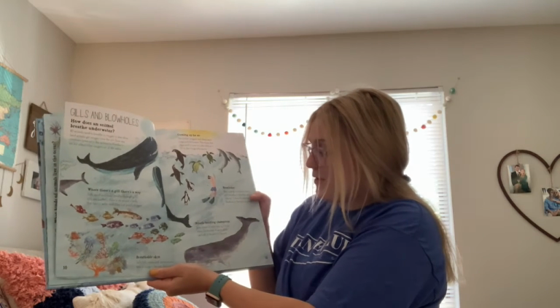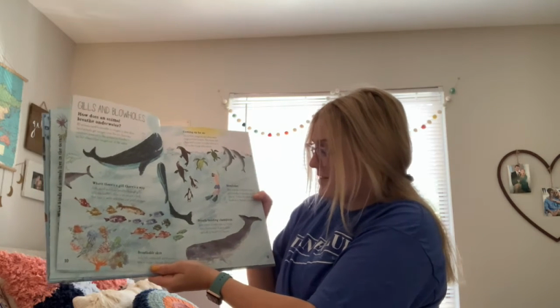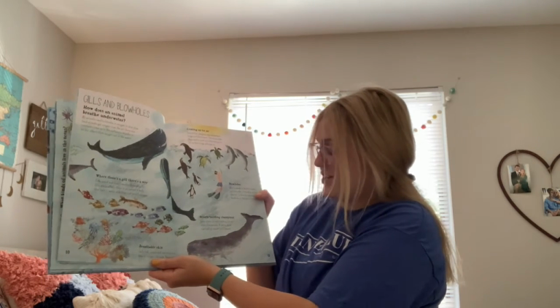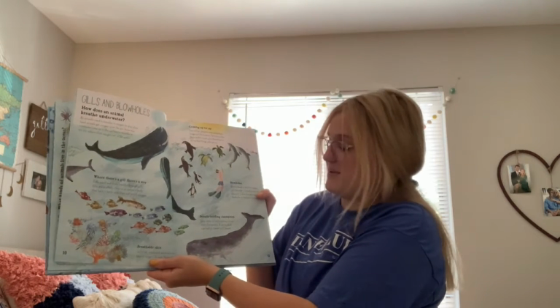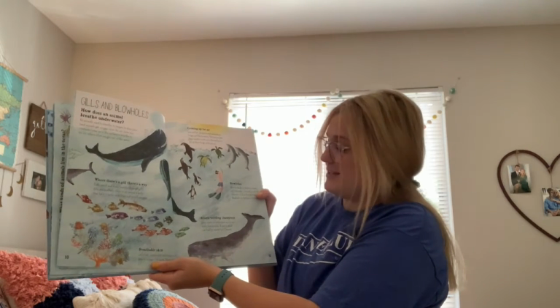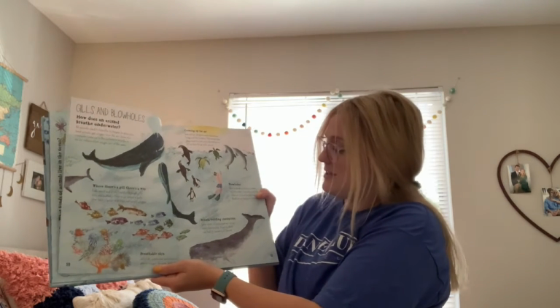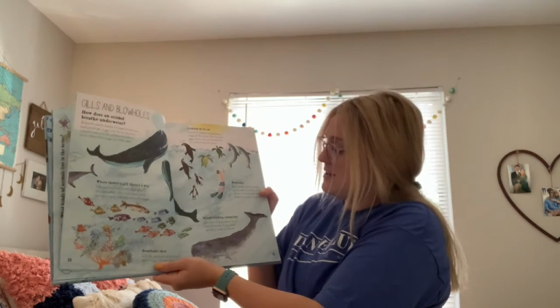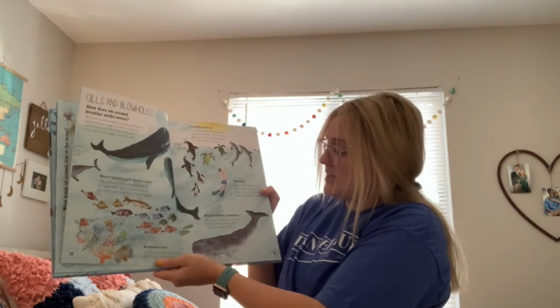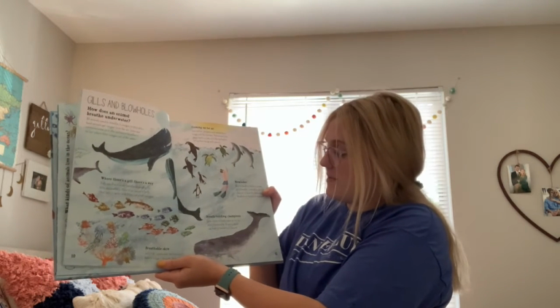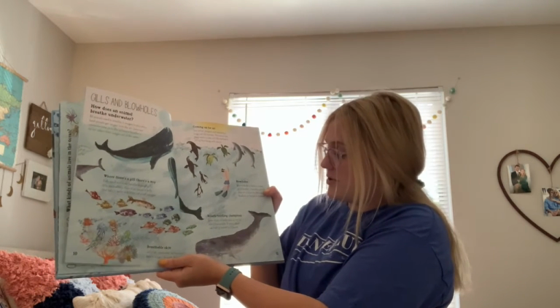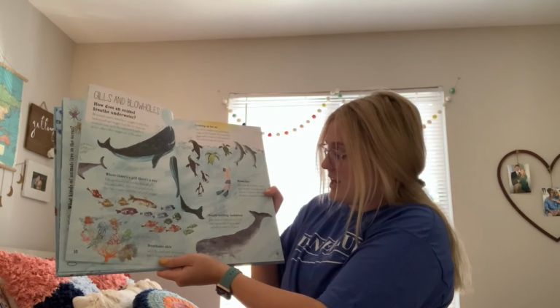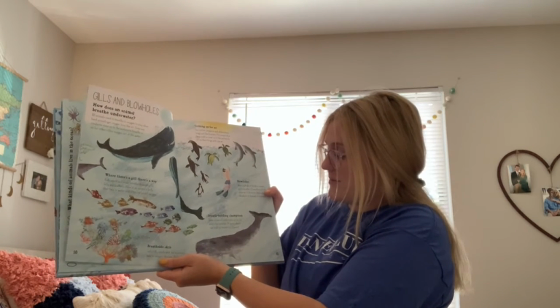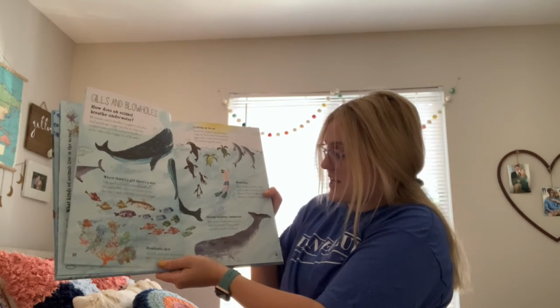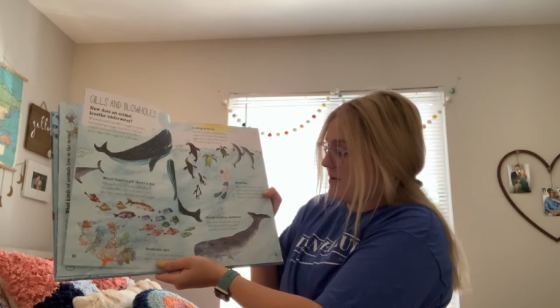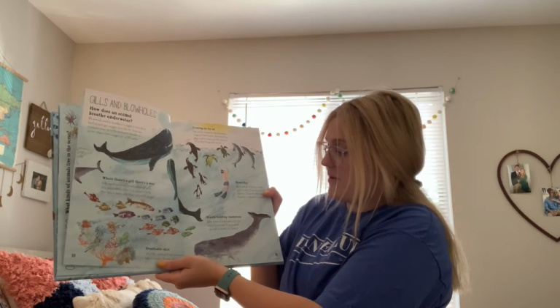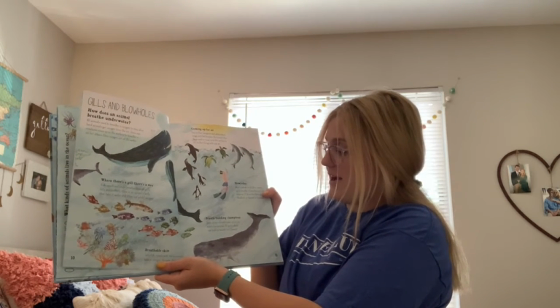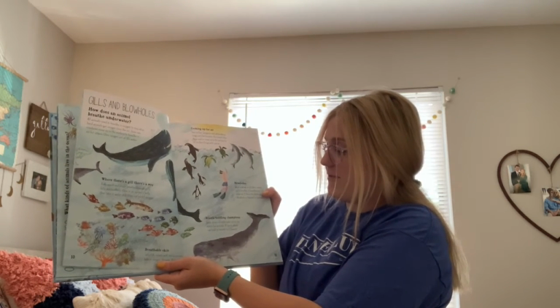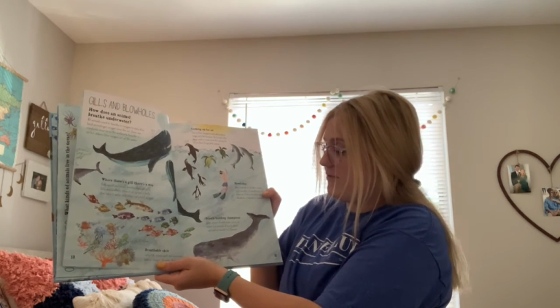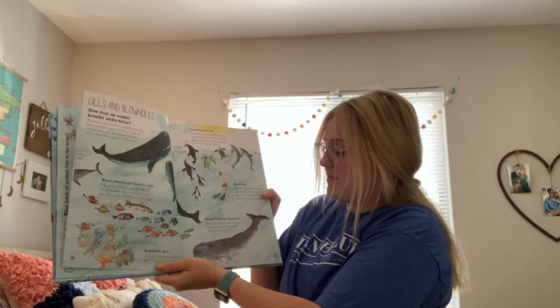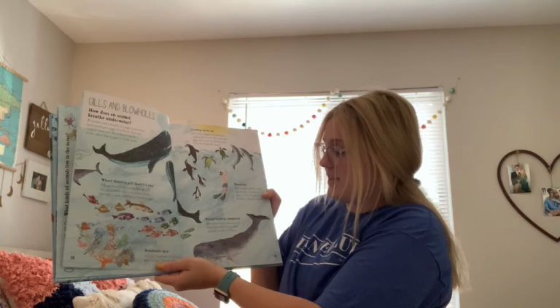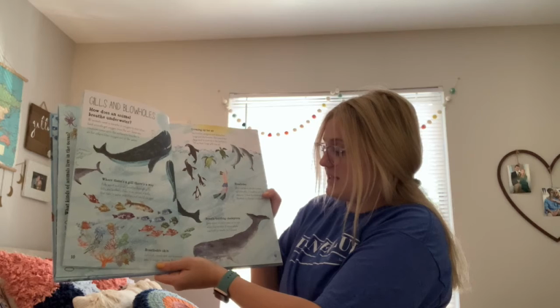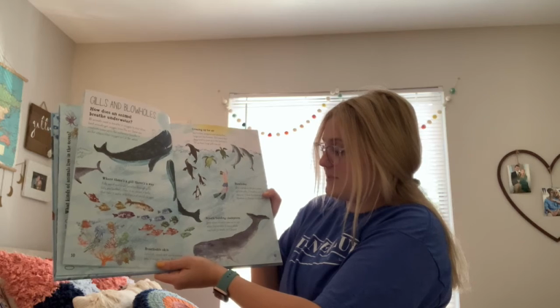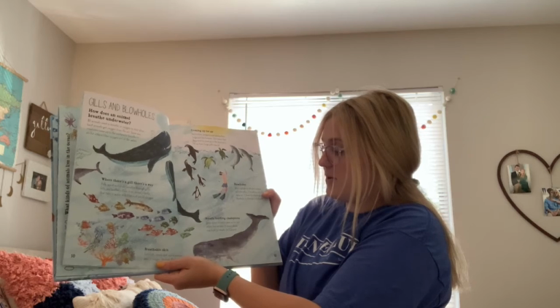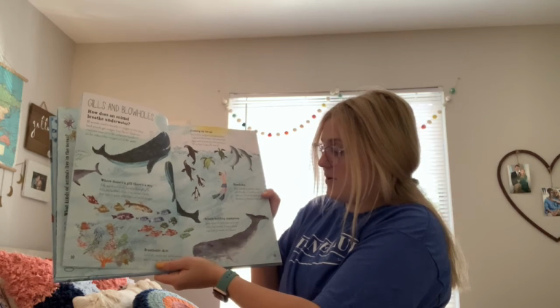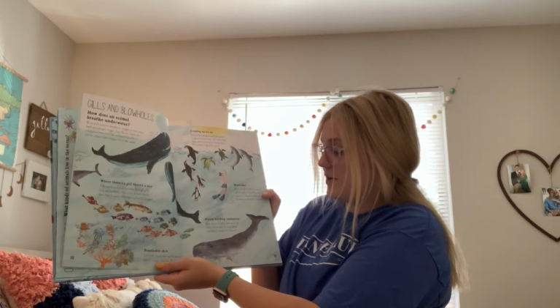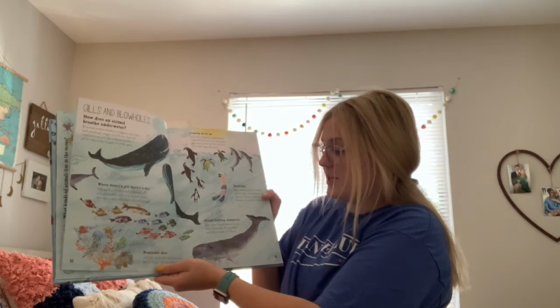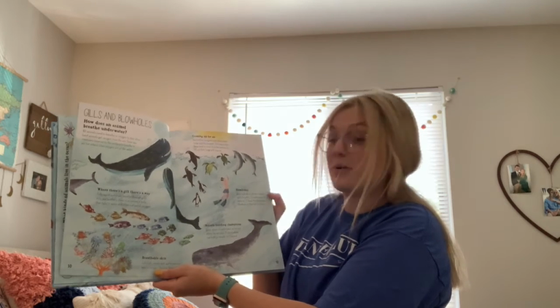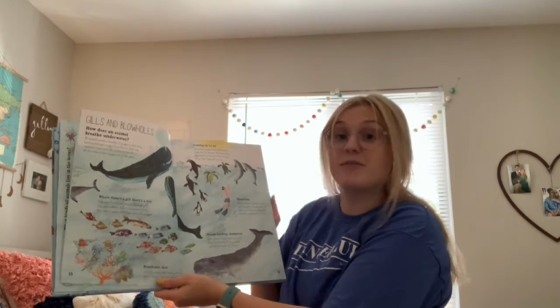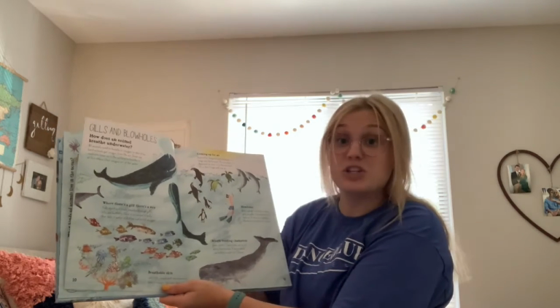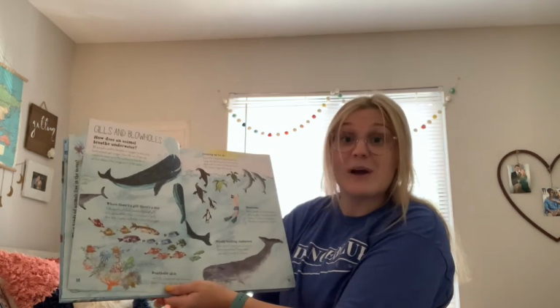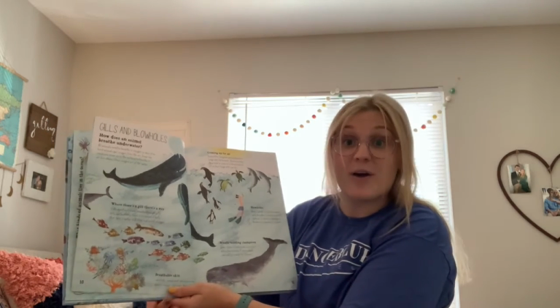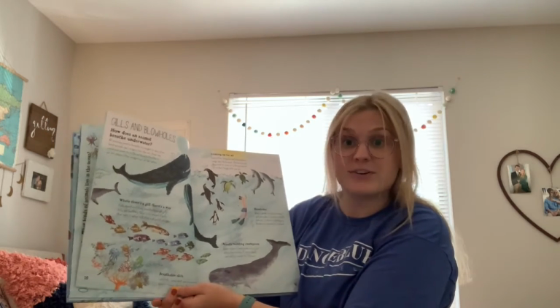Breath-holding champions — some ocean animals come up for air every few minutes, but a sperm whale can hold its breath for two hours.